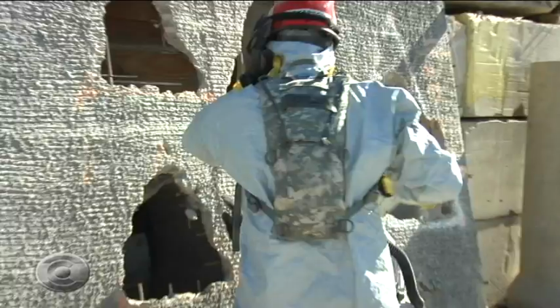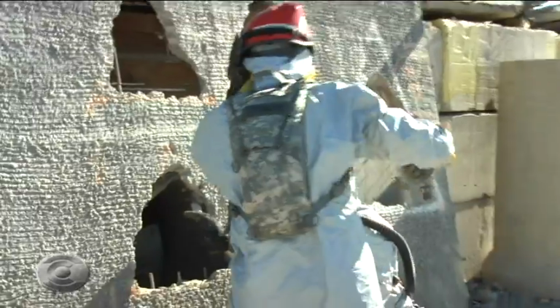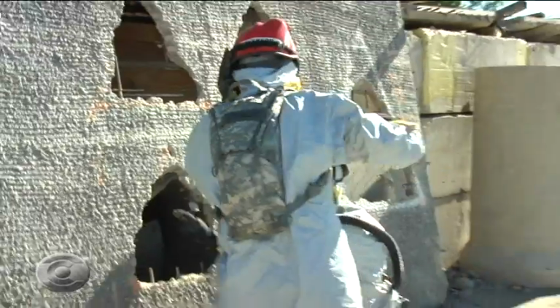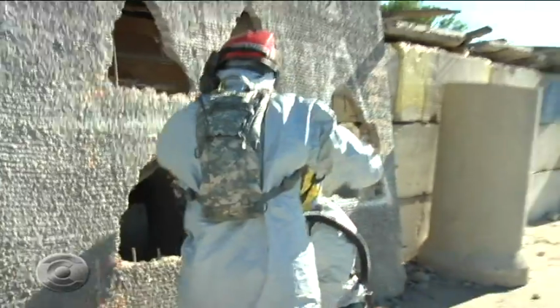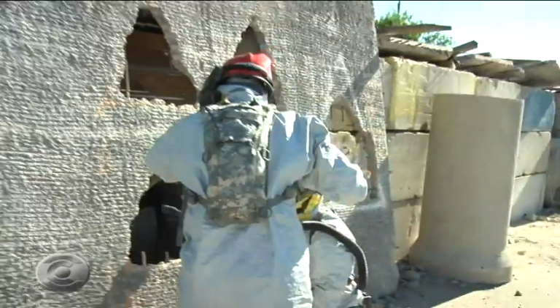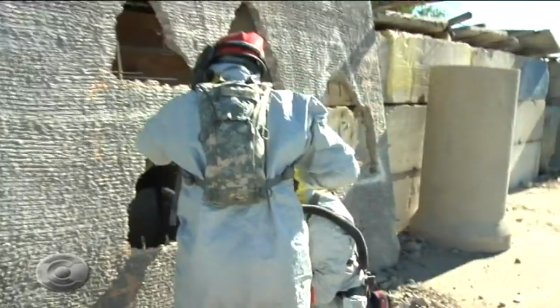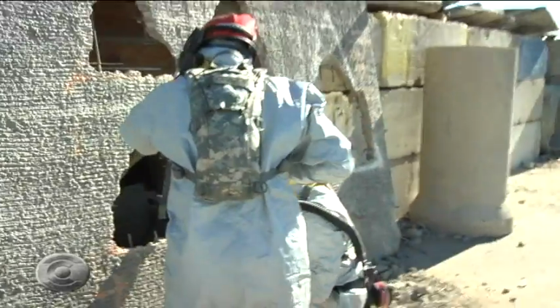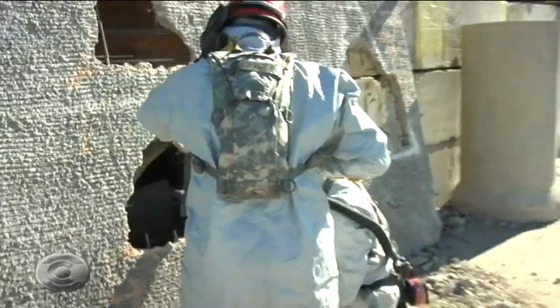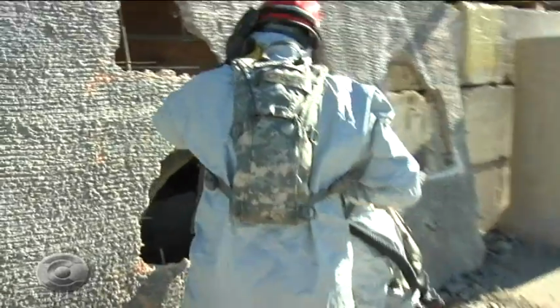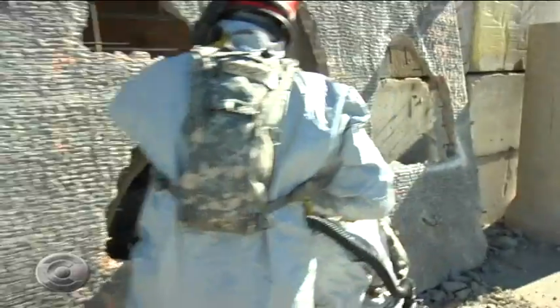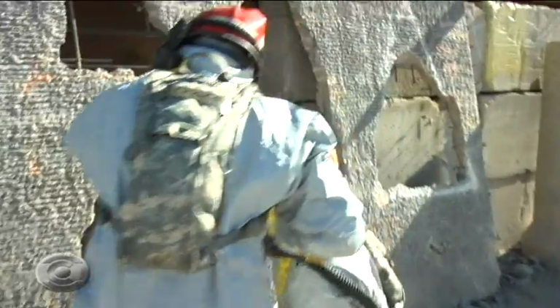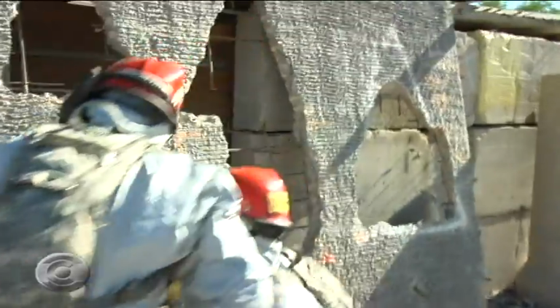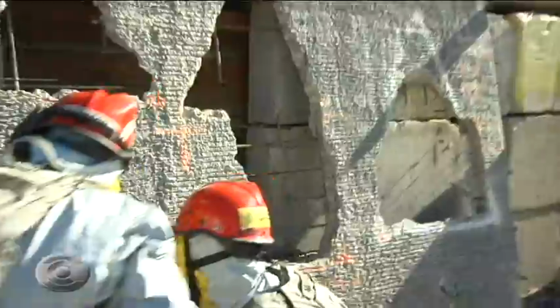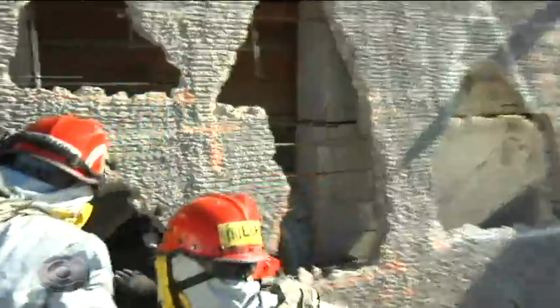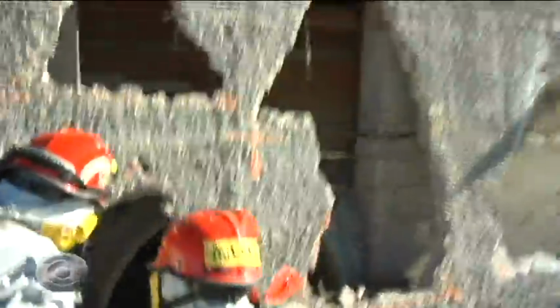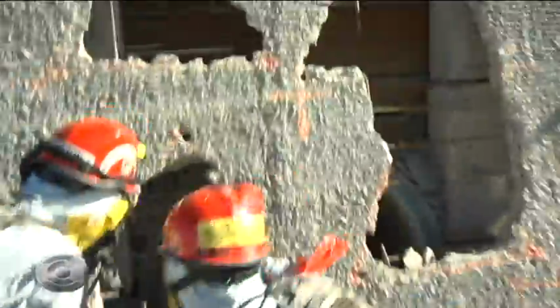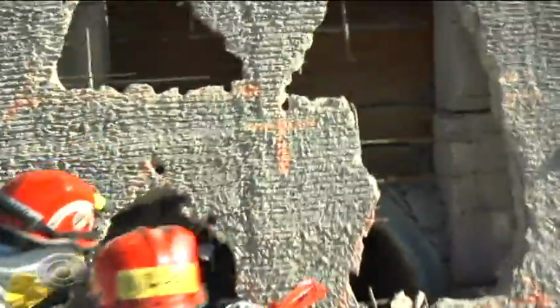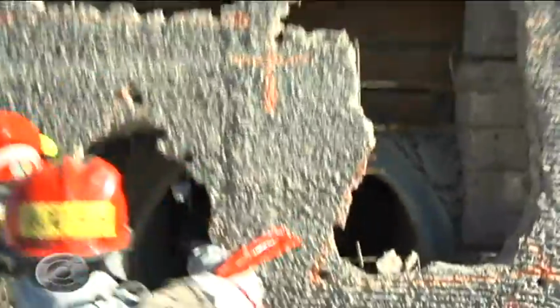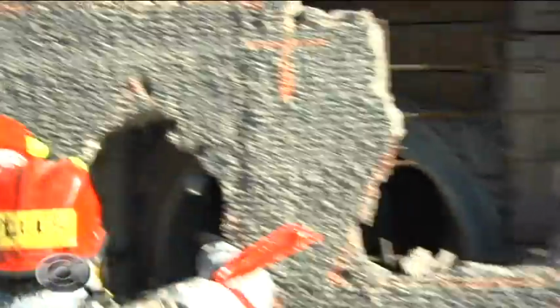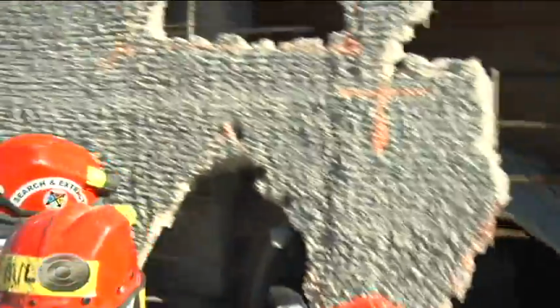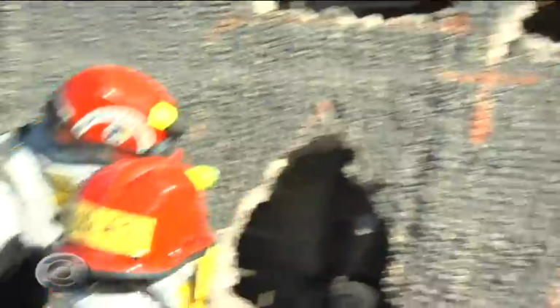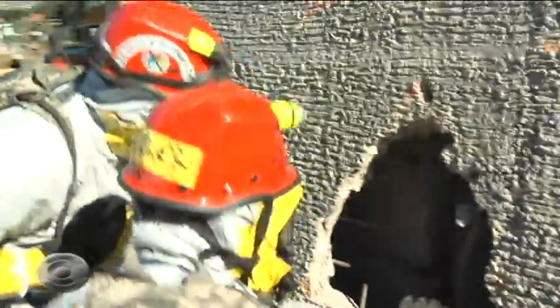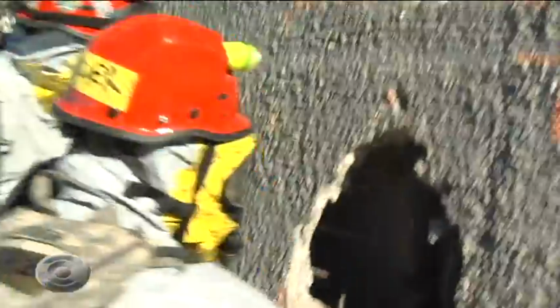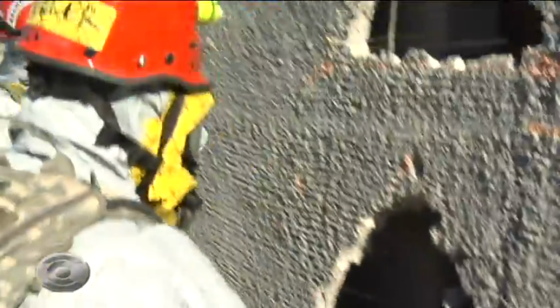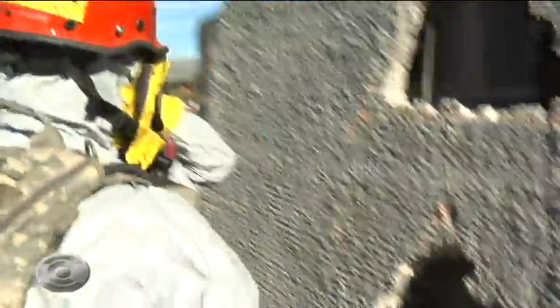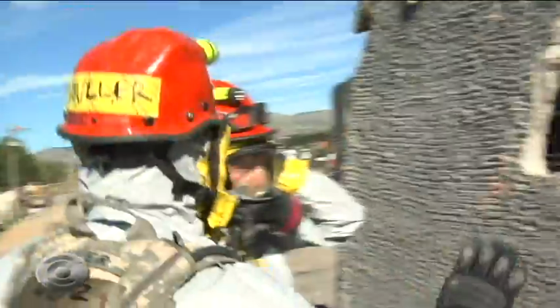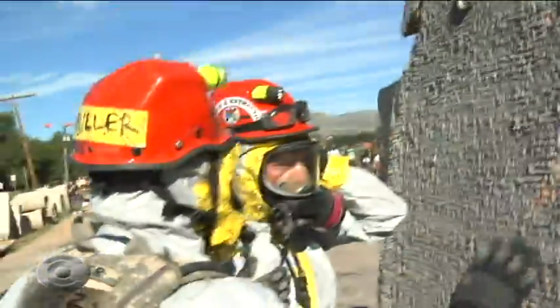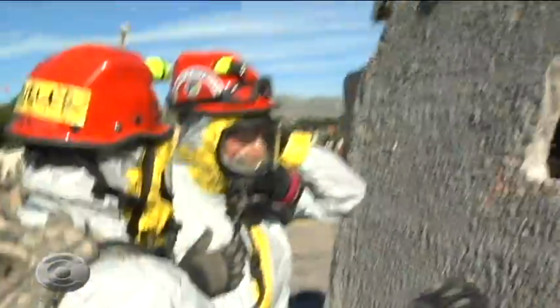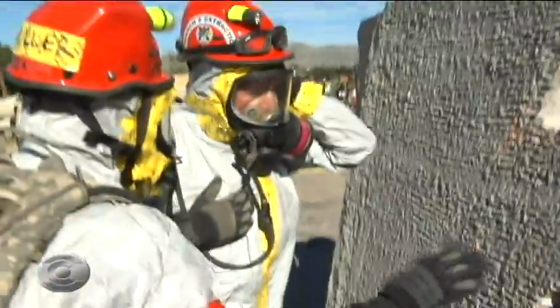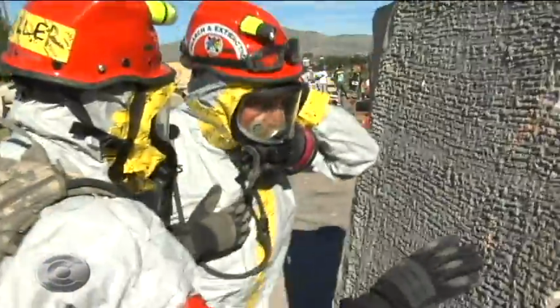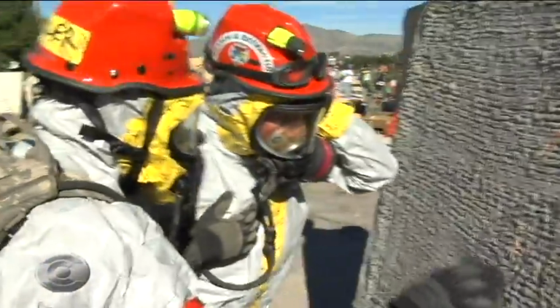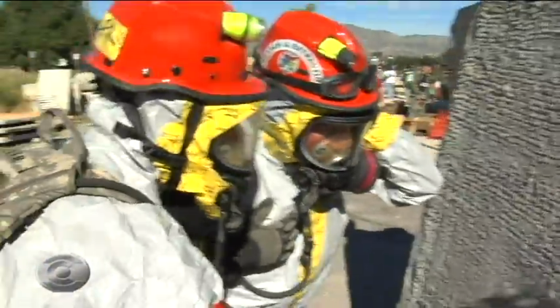We've got a car crushed right here. I can't see any victims.